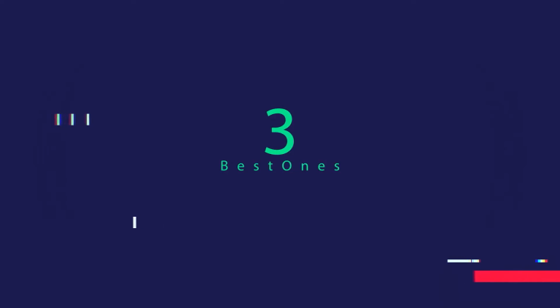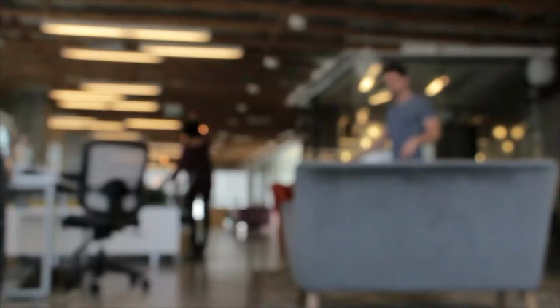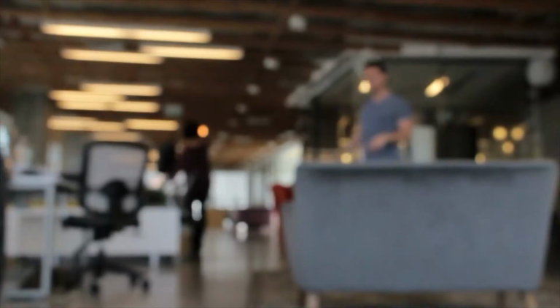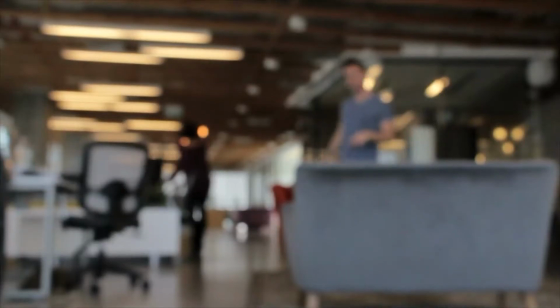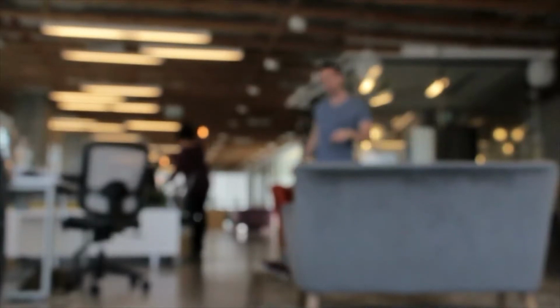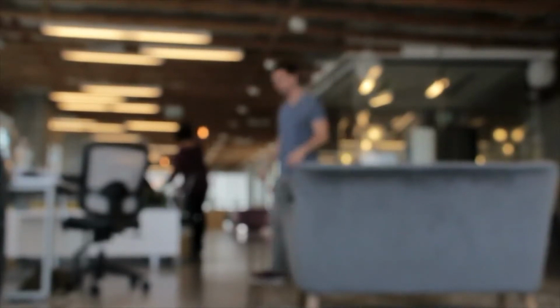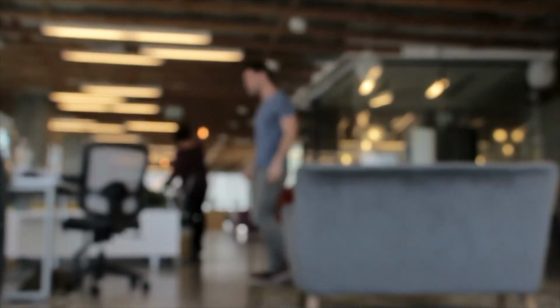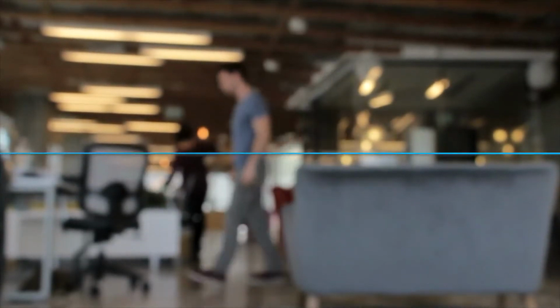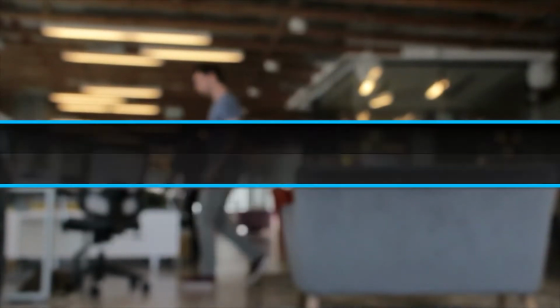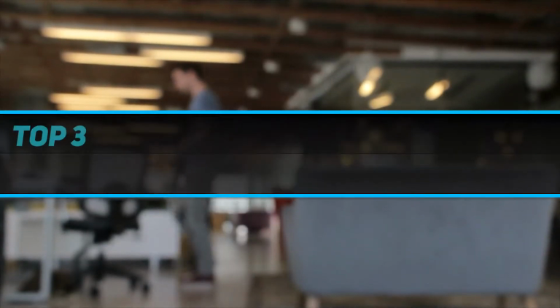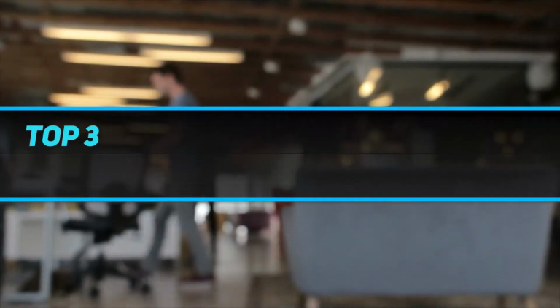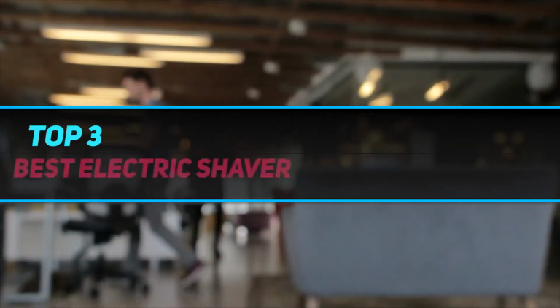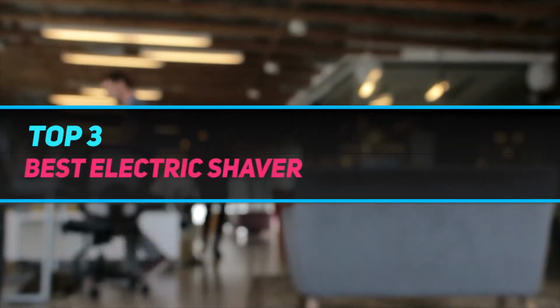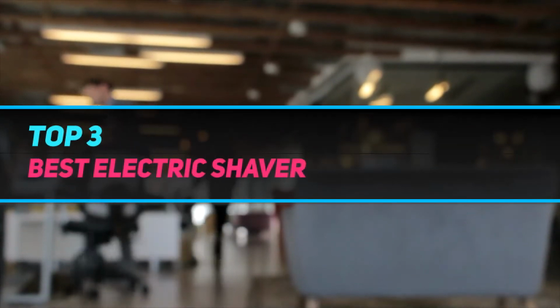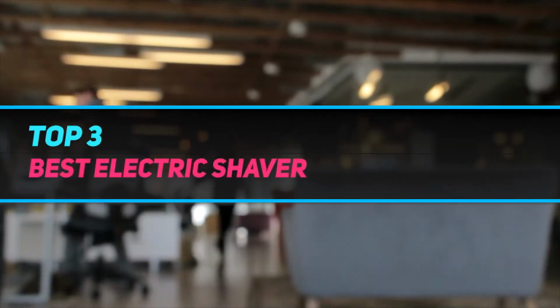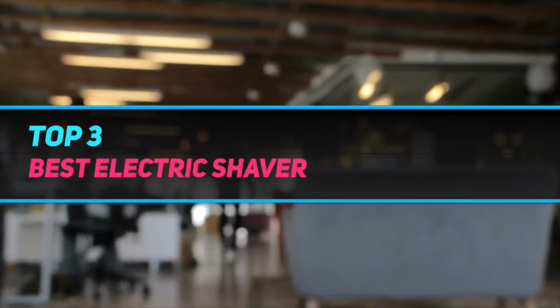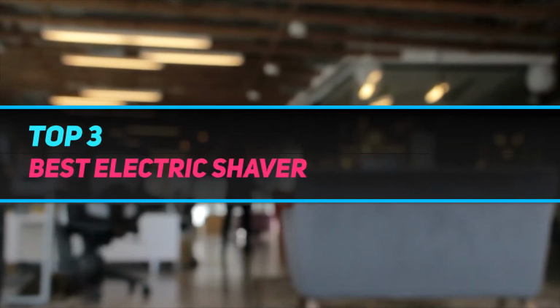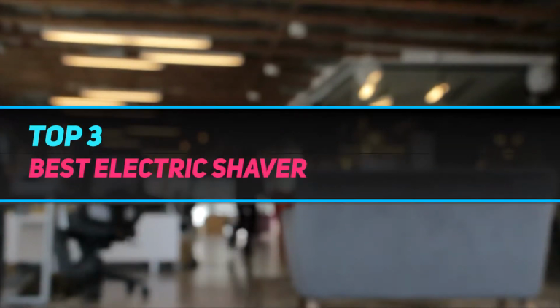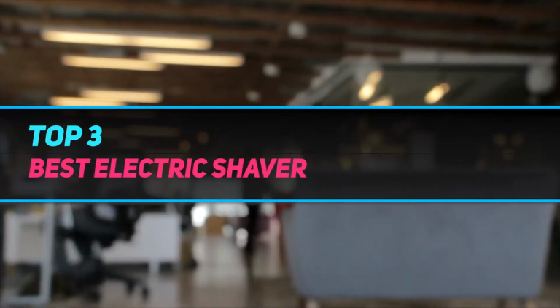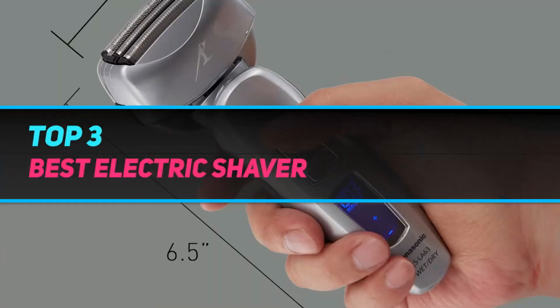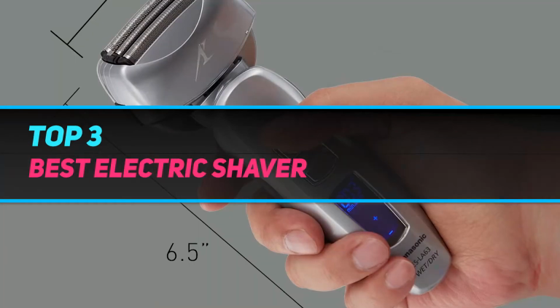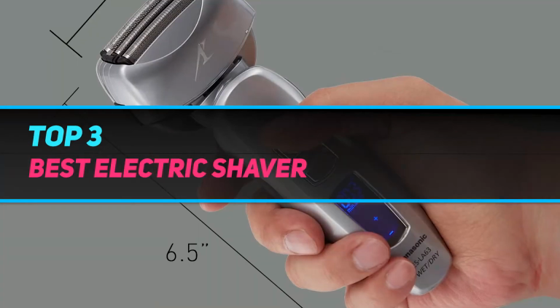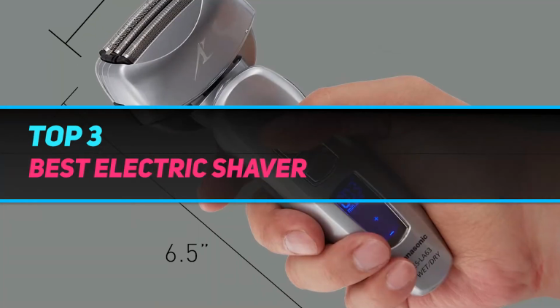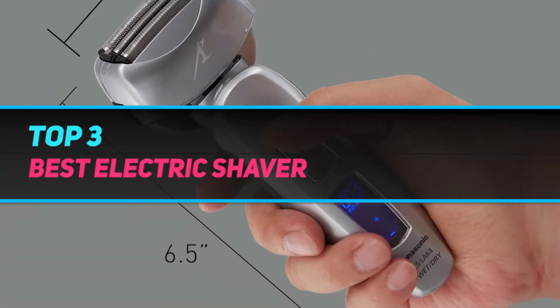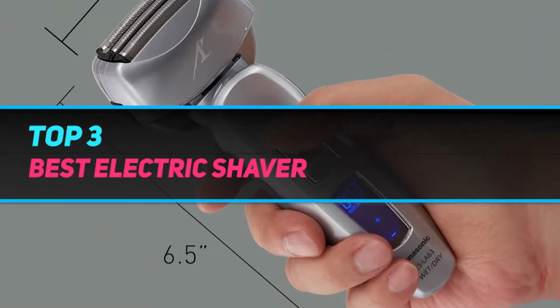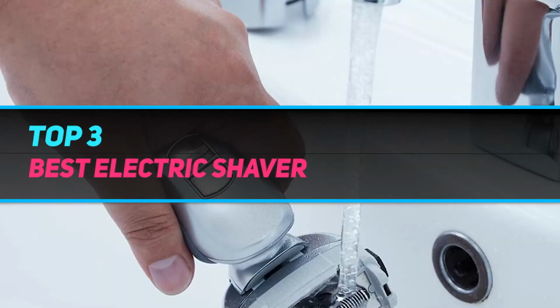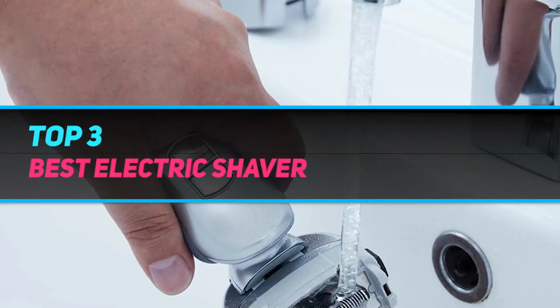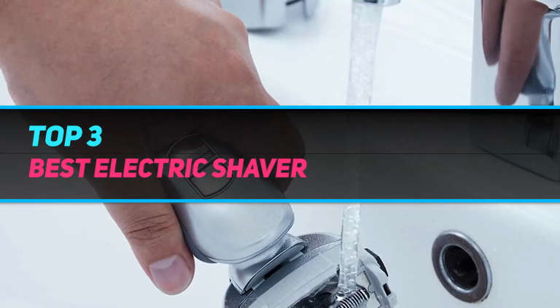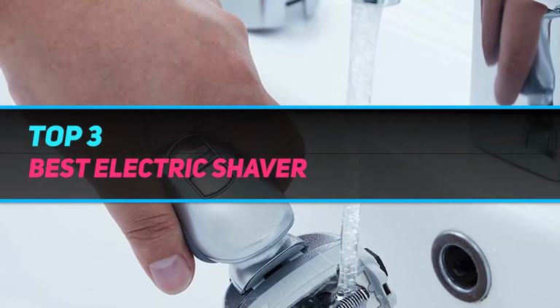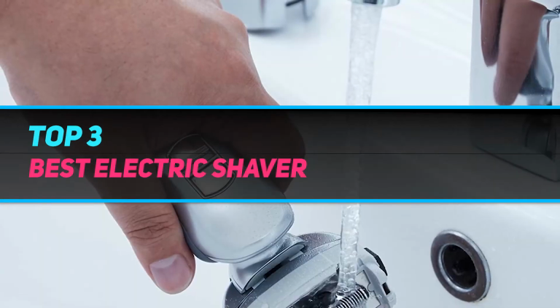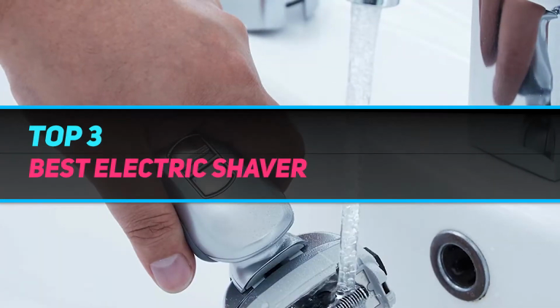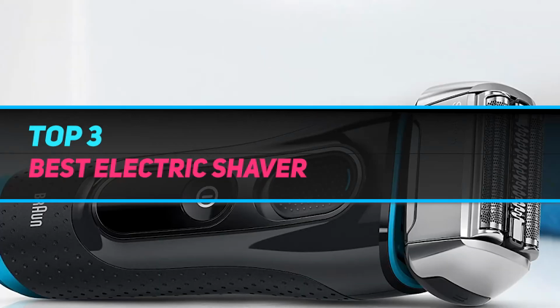Hi guys, welcome back to my channel. In today's video, we're going to check out the Top 3 Best Electric Shavers.